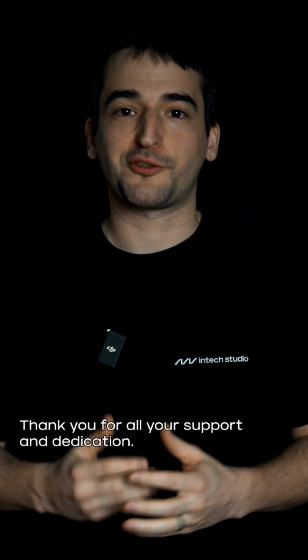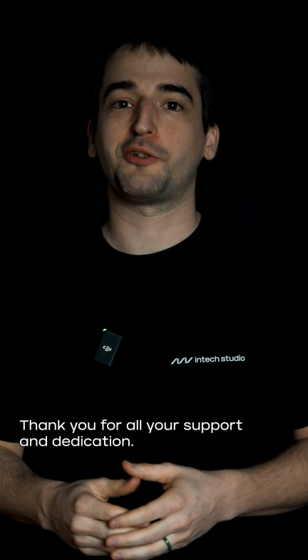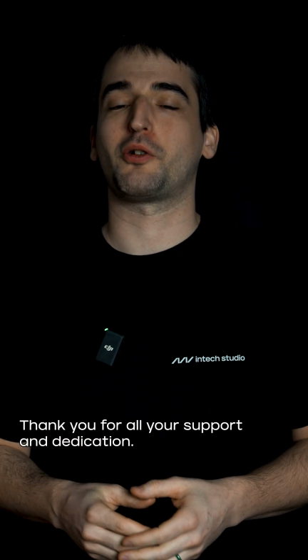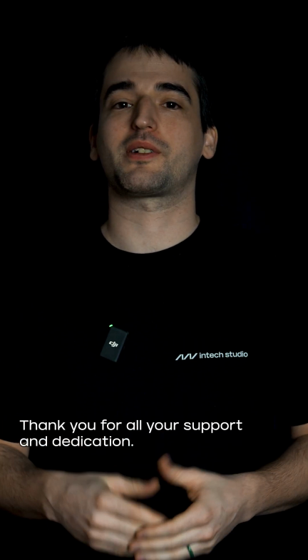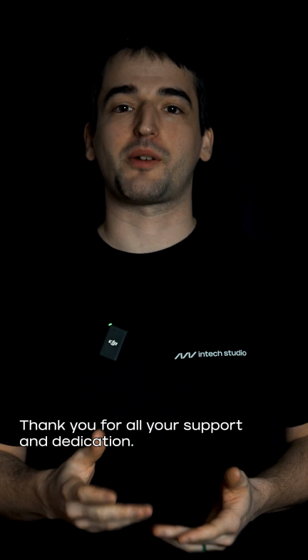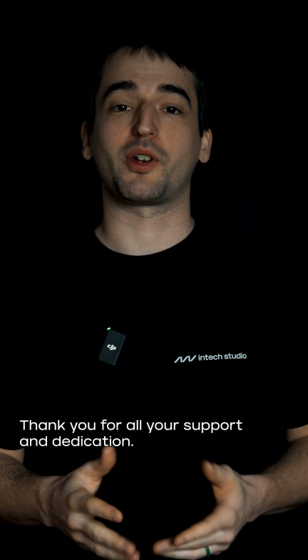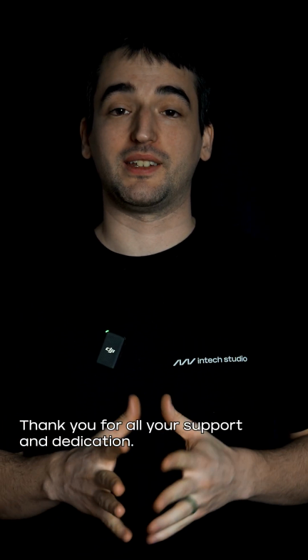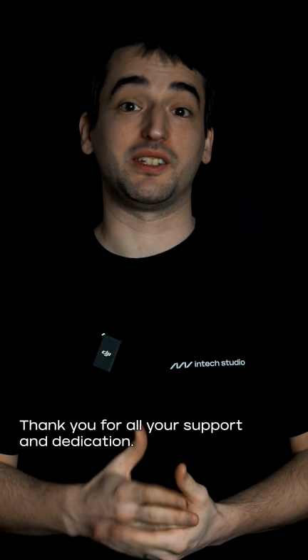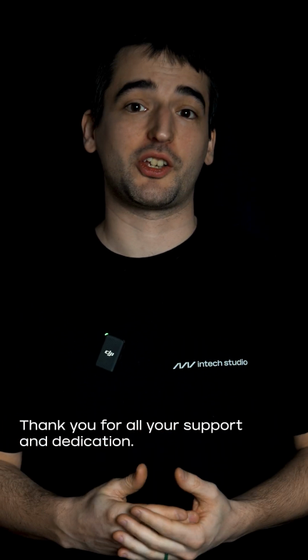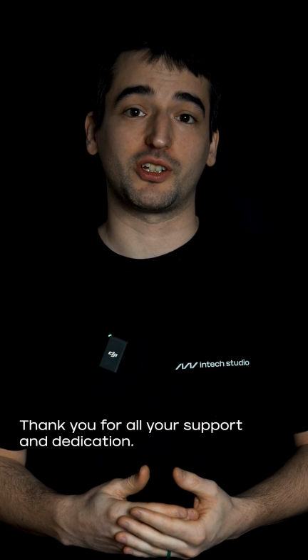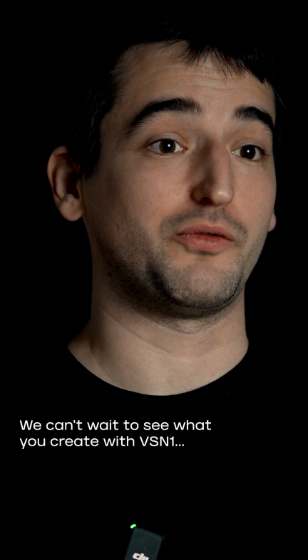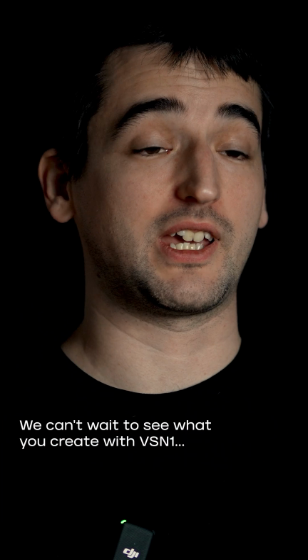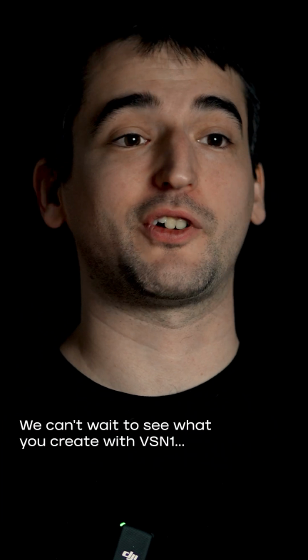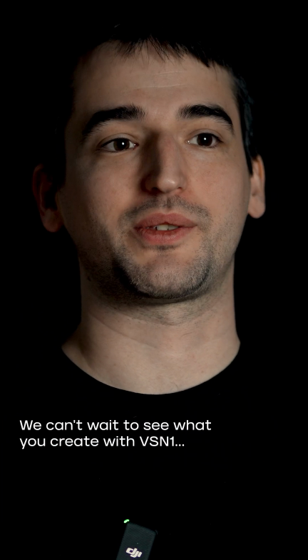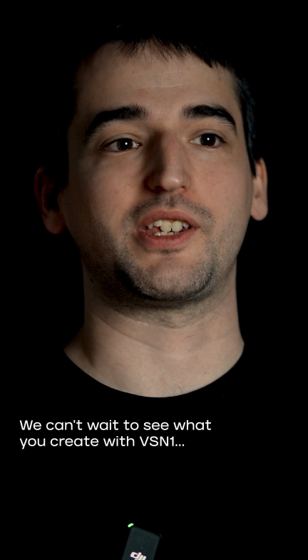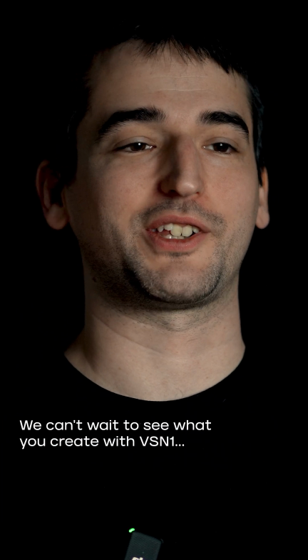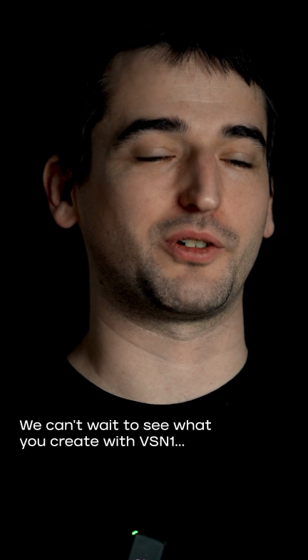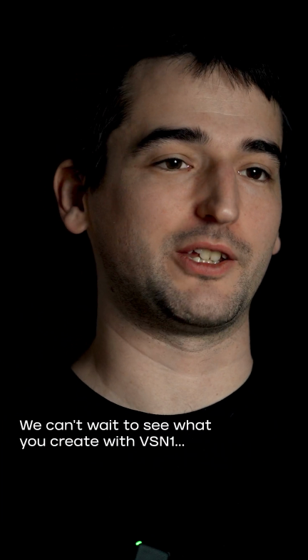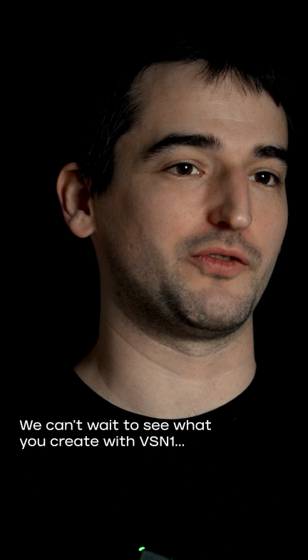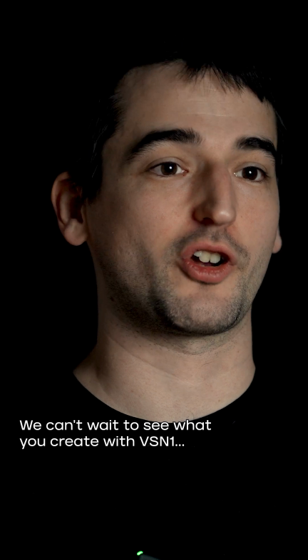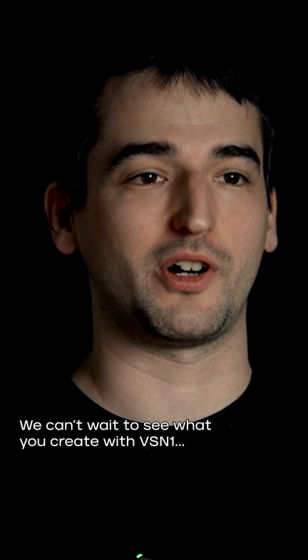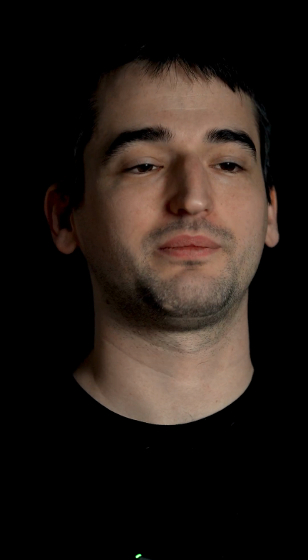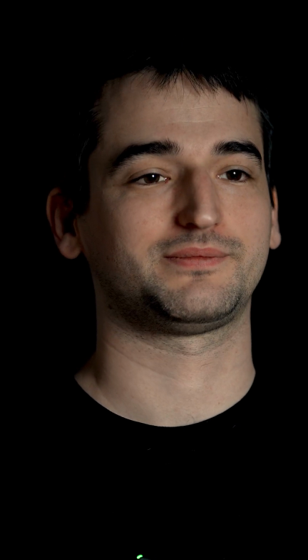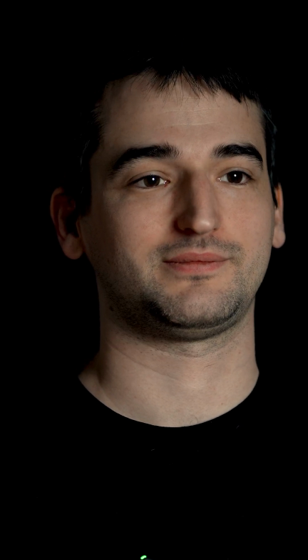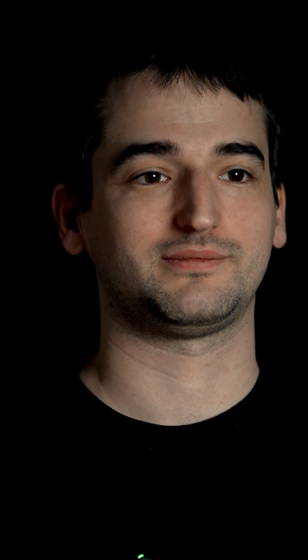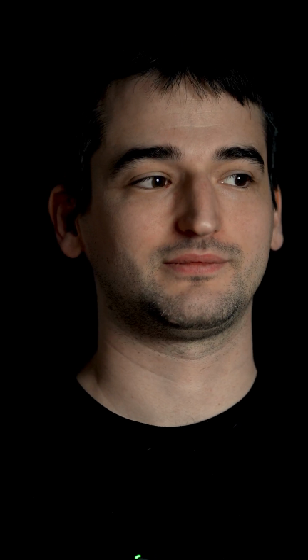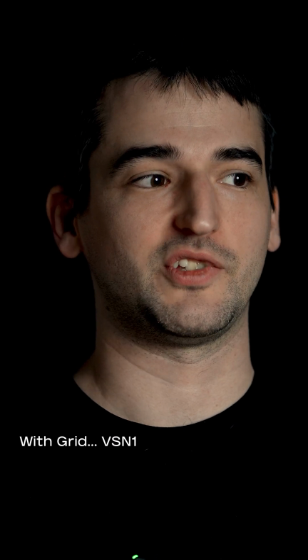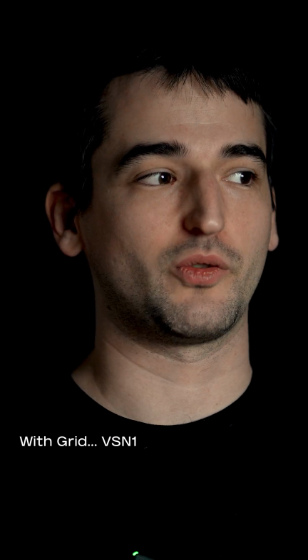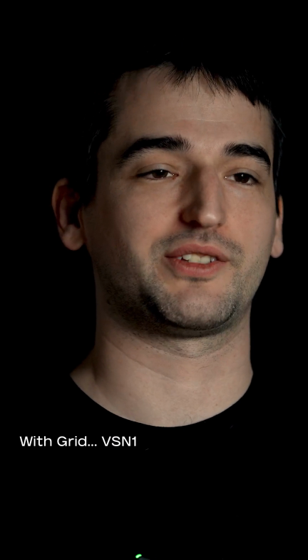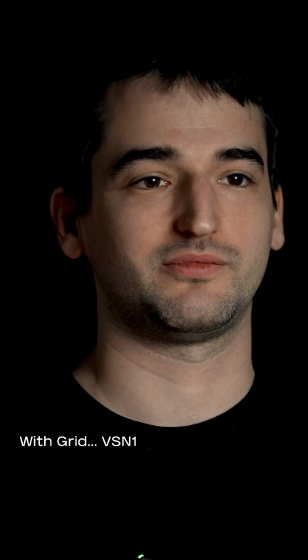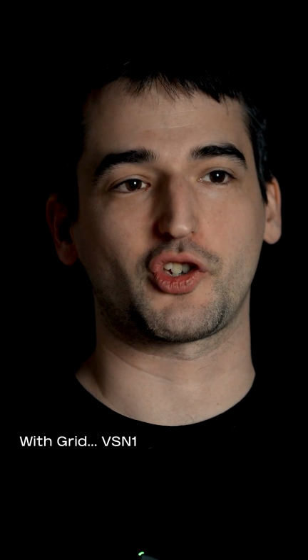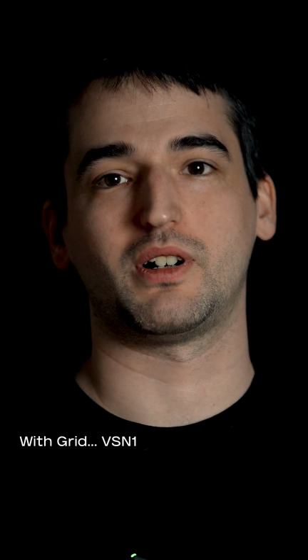Thank you for all your support and dedication. We can't wait to see what you create with Grid Vision One.